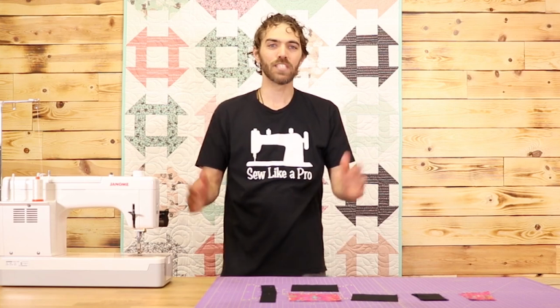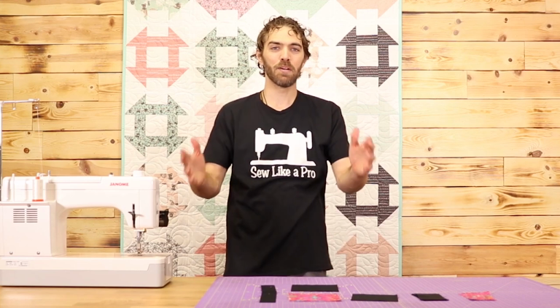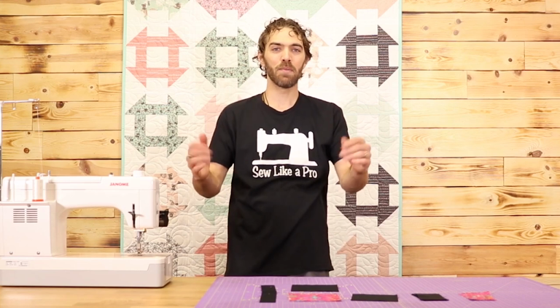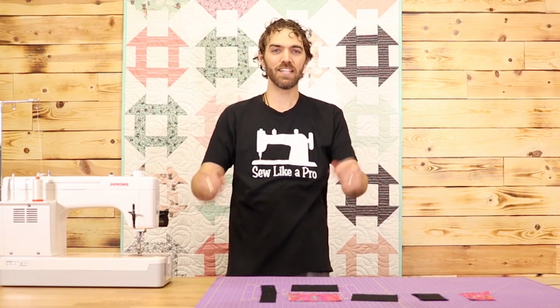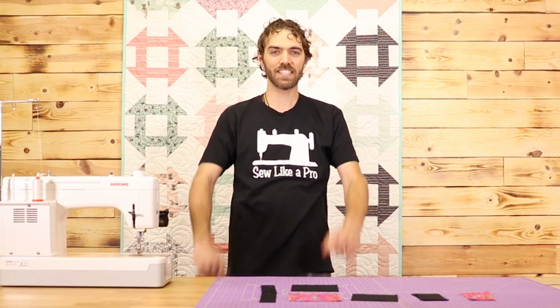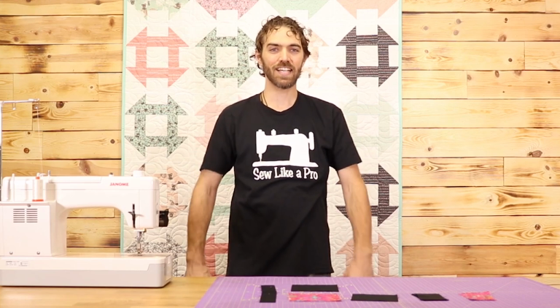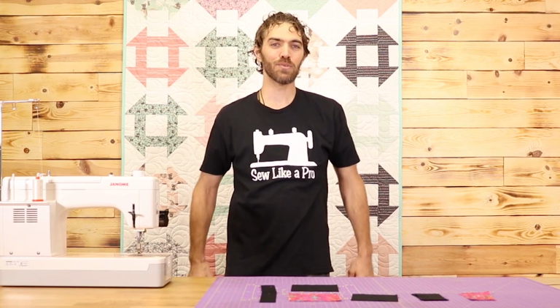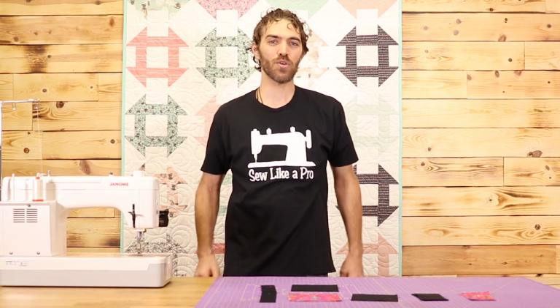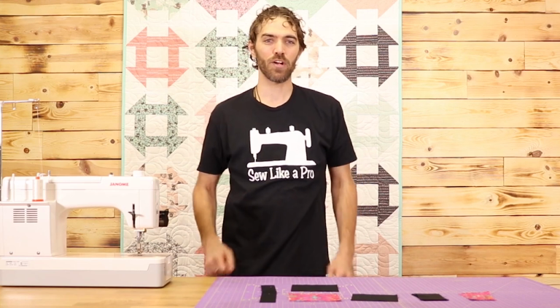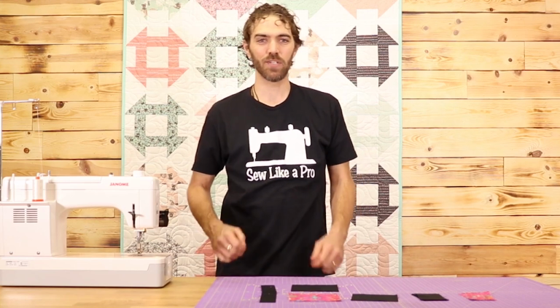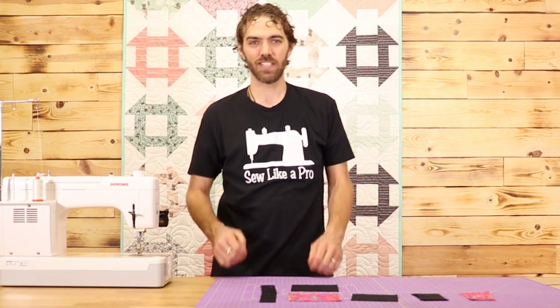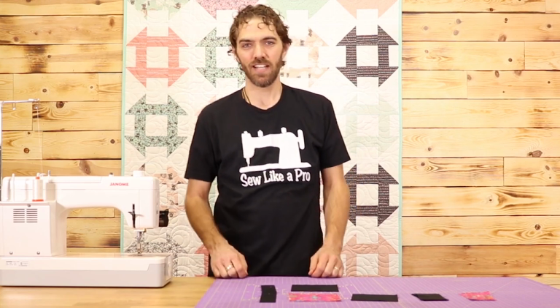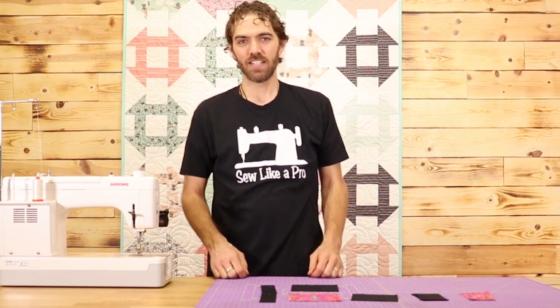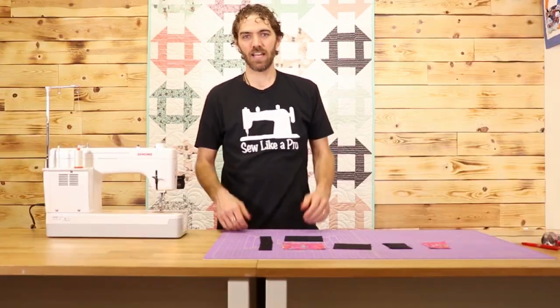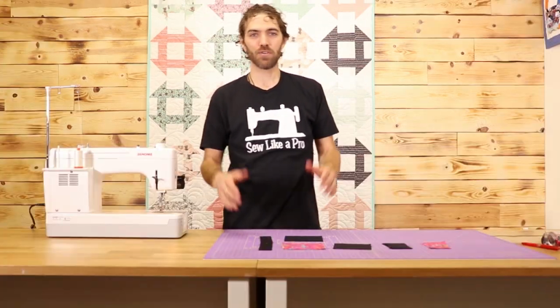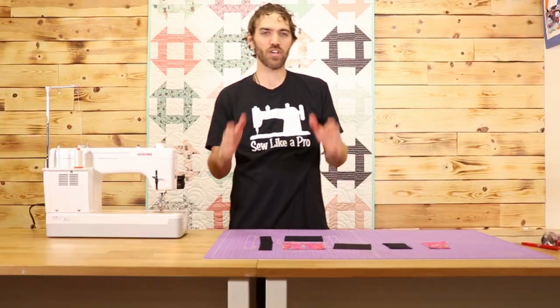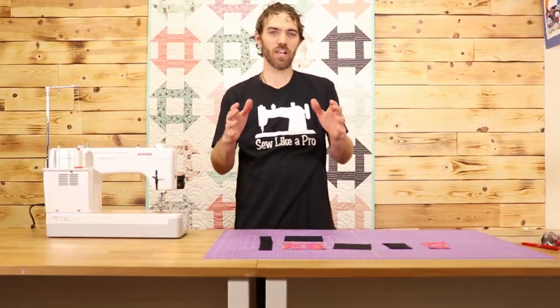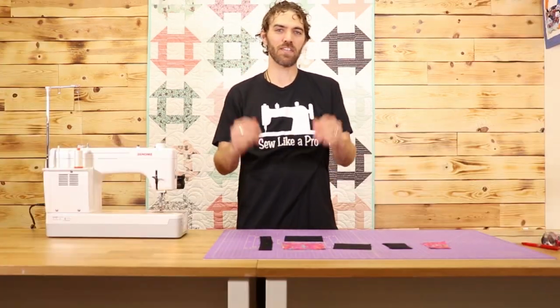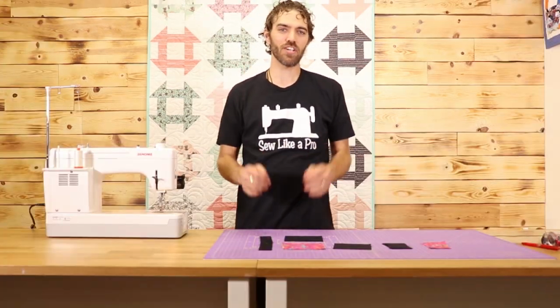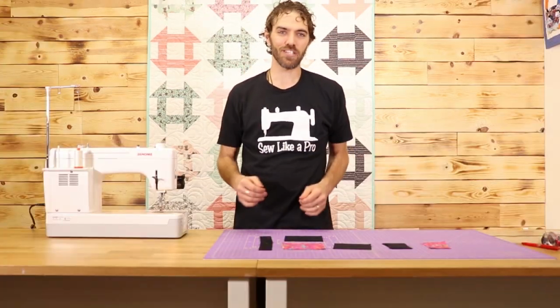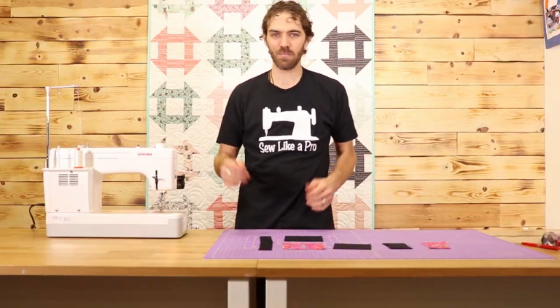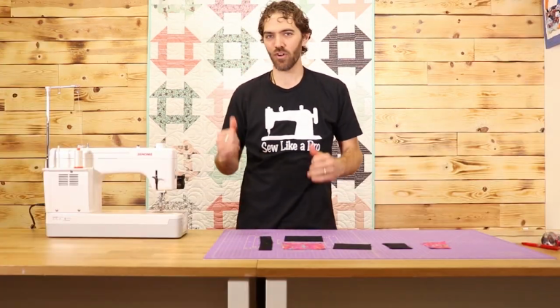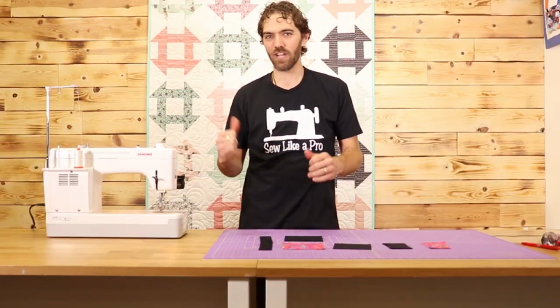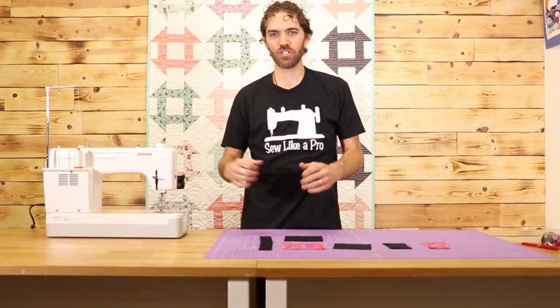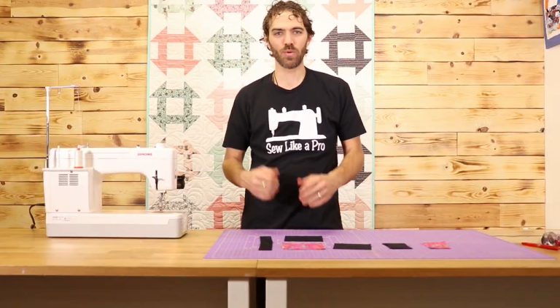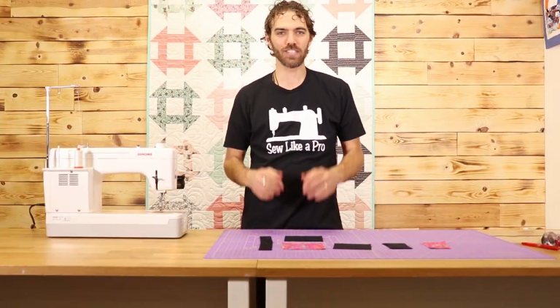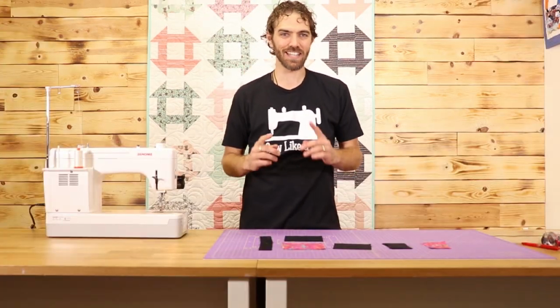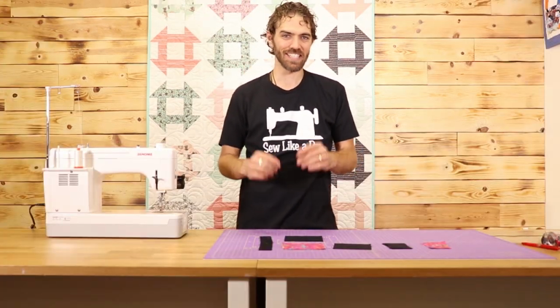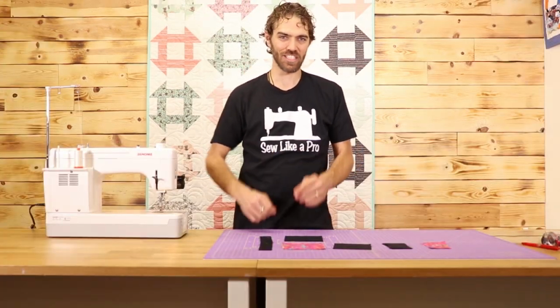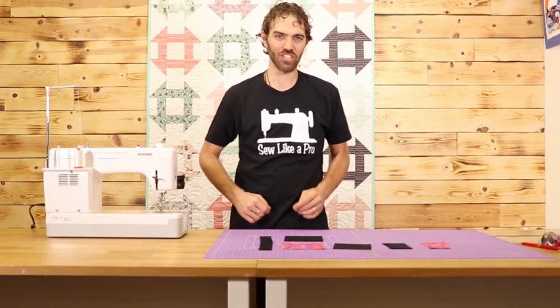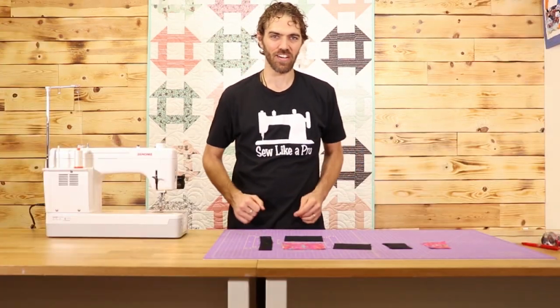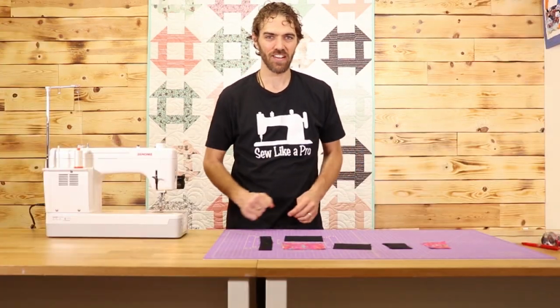What's up everybody? Zach here with Sewing Out Quilting. Today I'm going to show you how to make this awesome turn dash quilt. Let's get started.